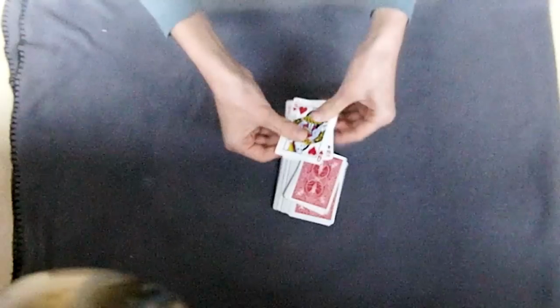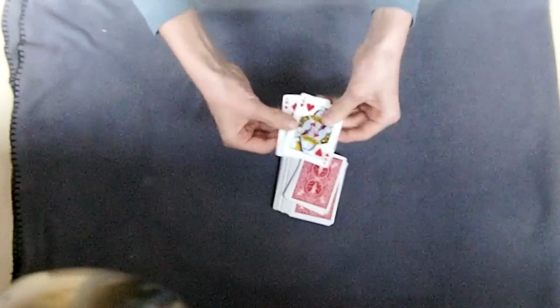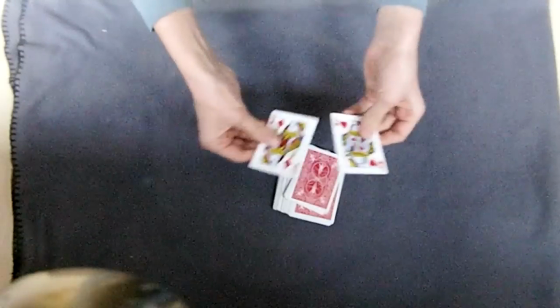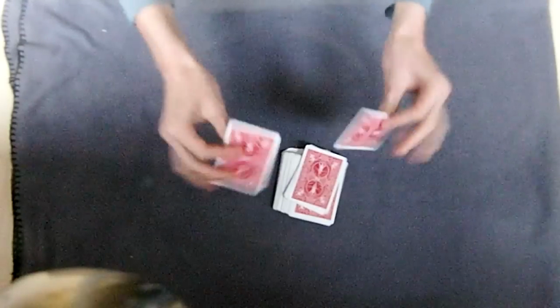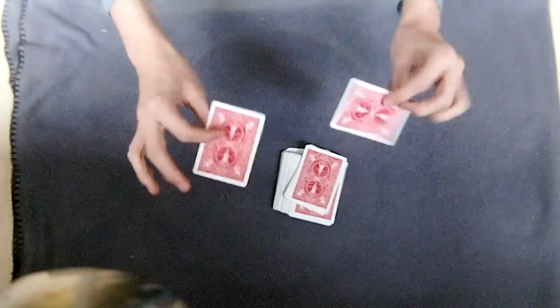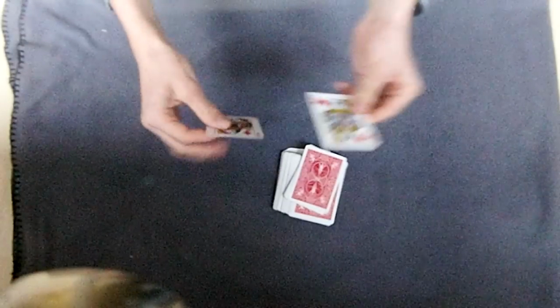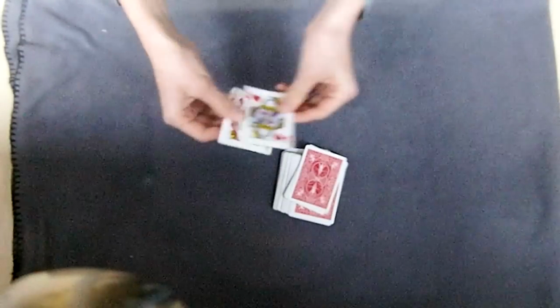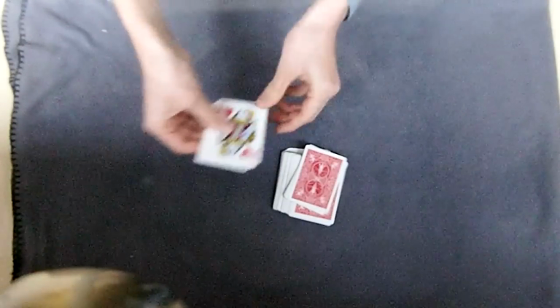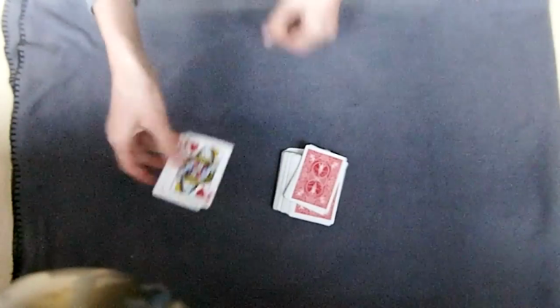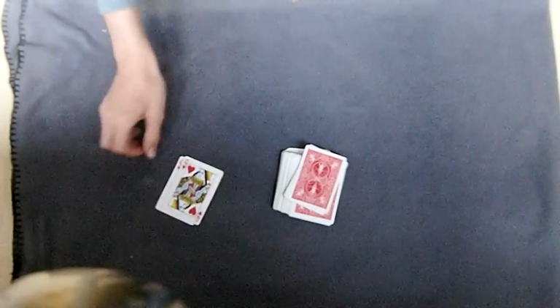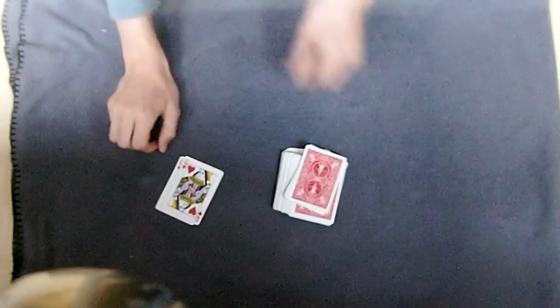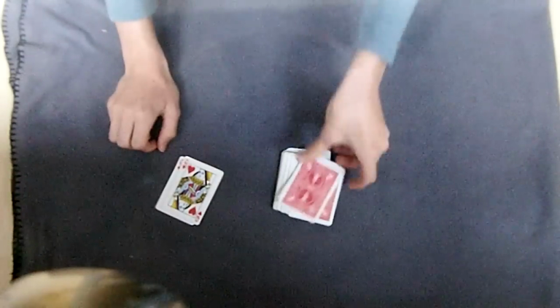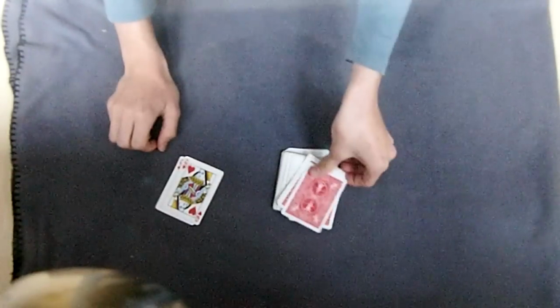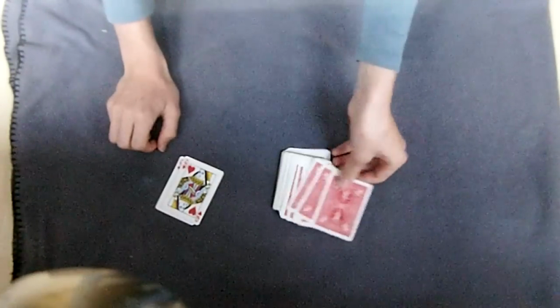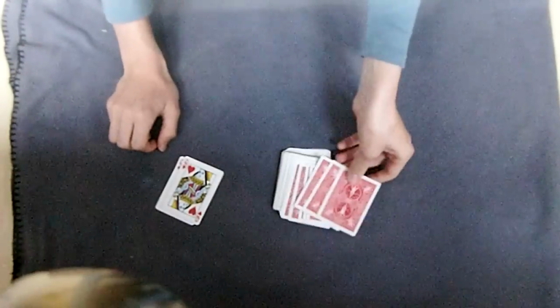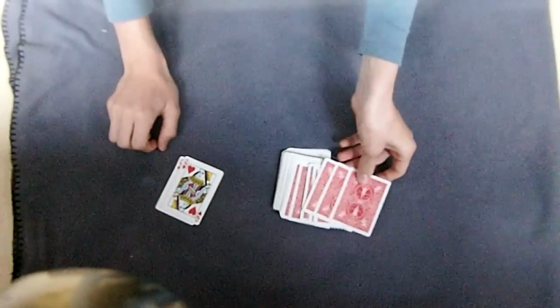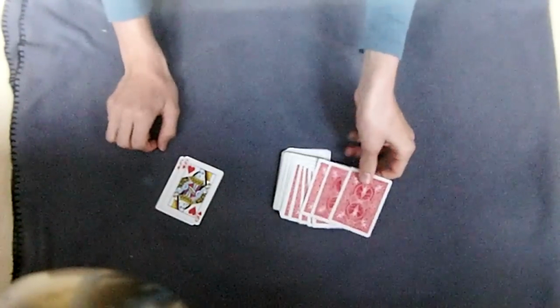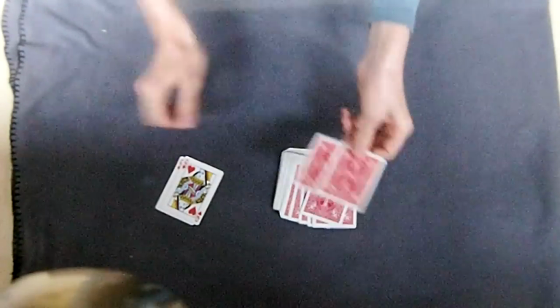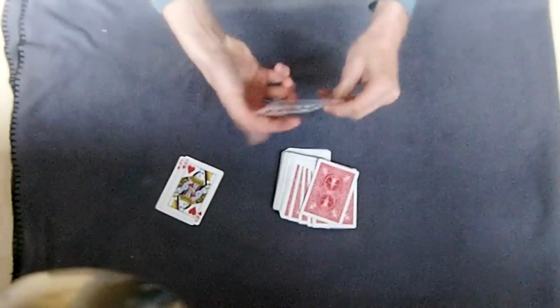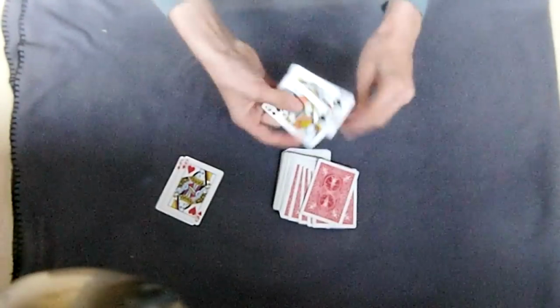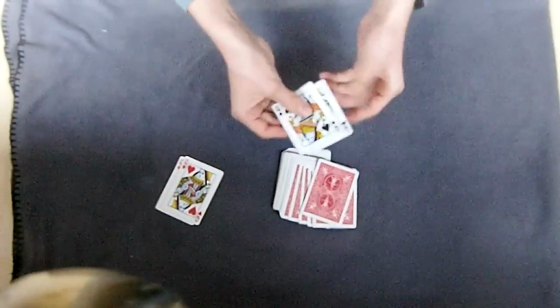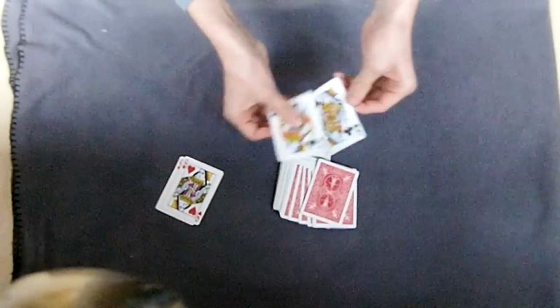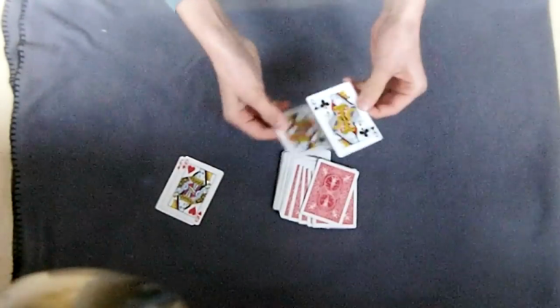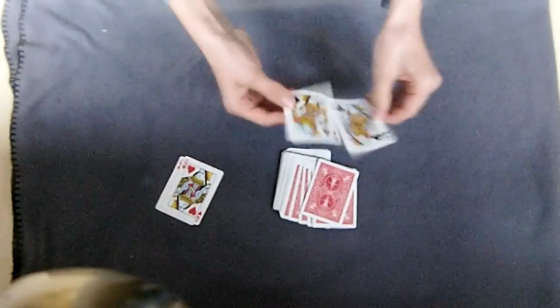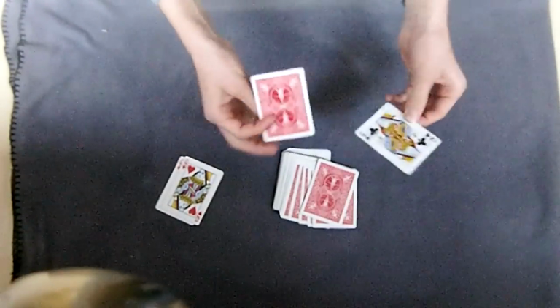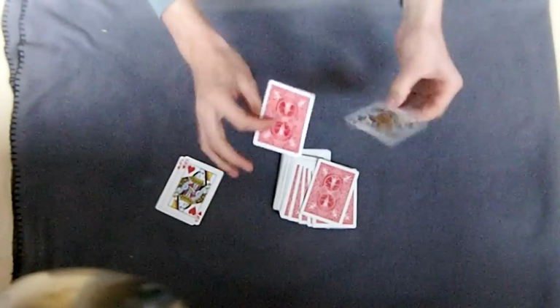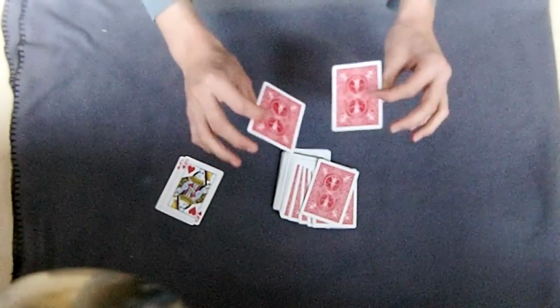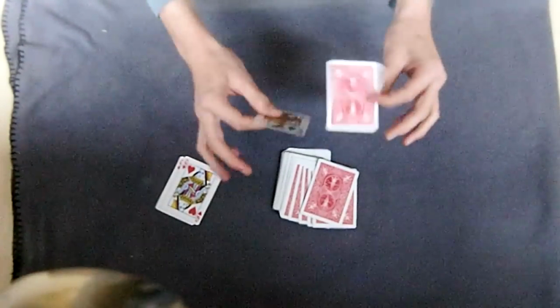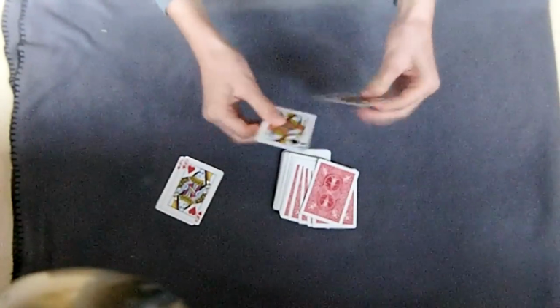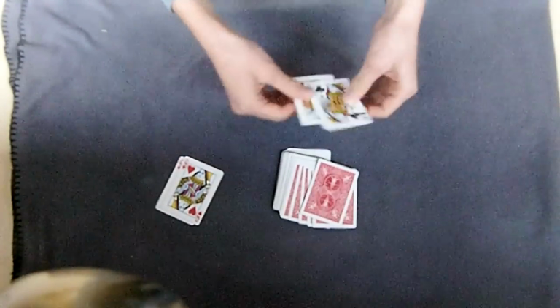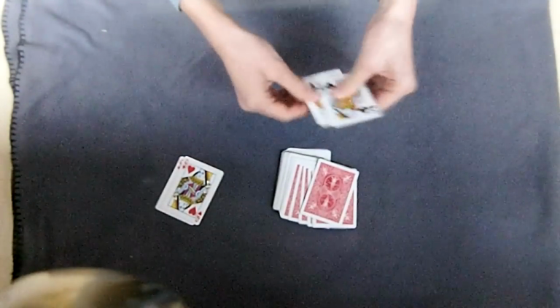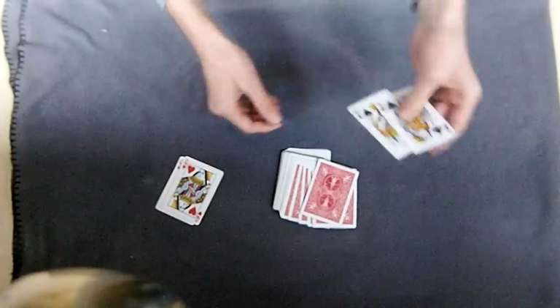You will see the two red queens on top, and after that the two black queens.